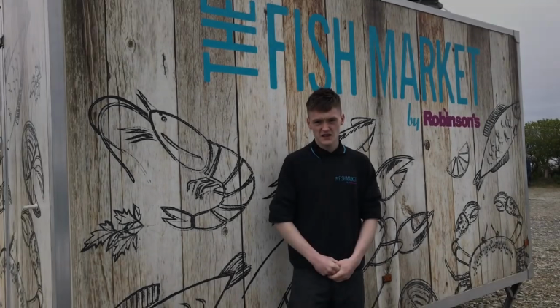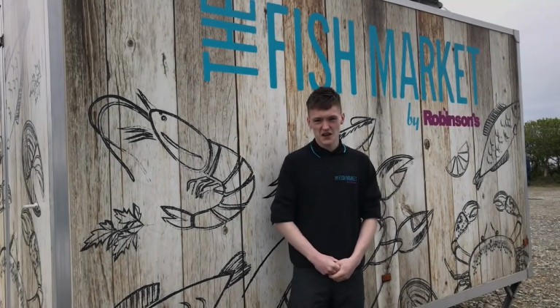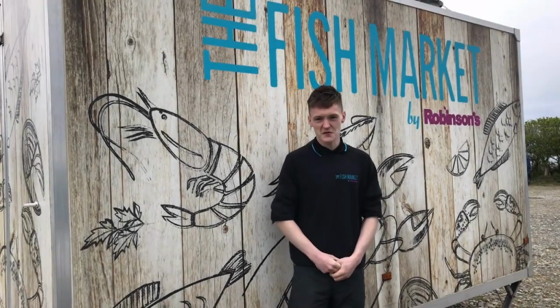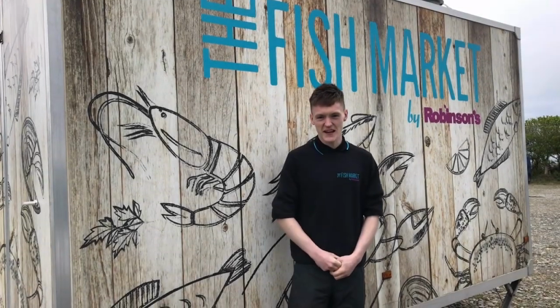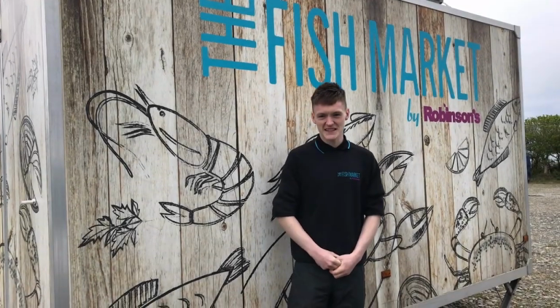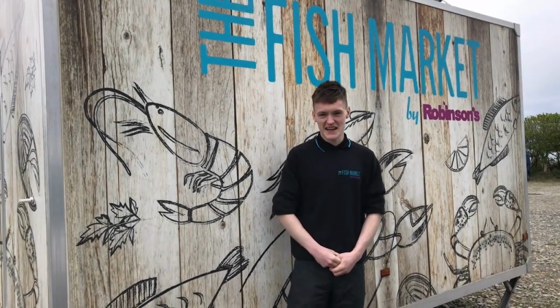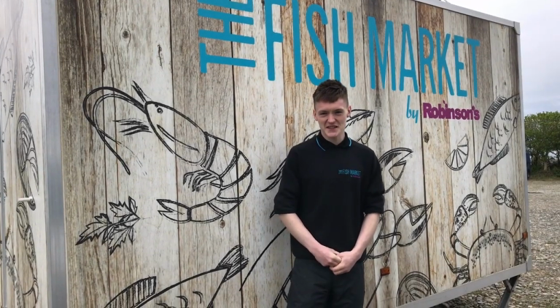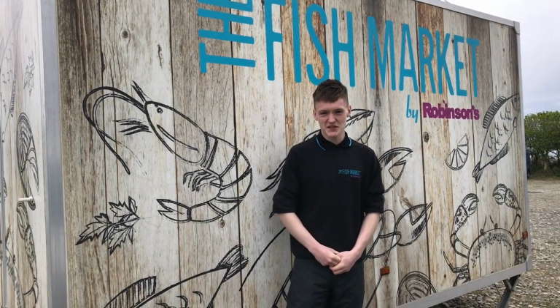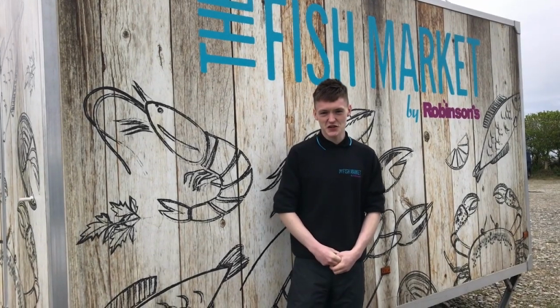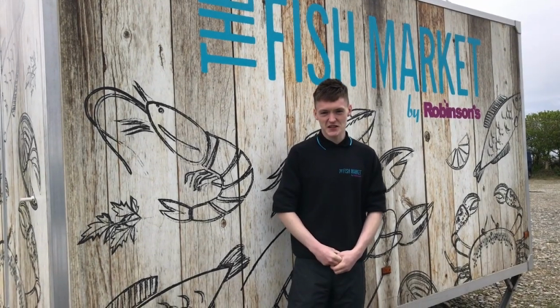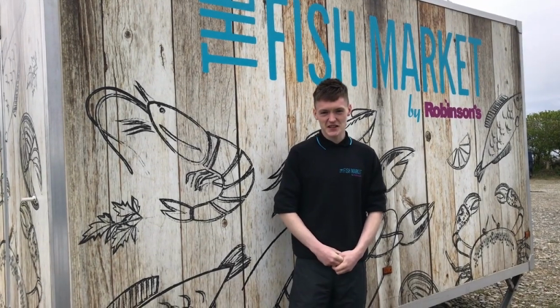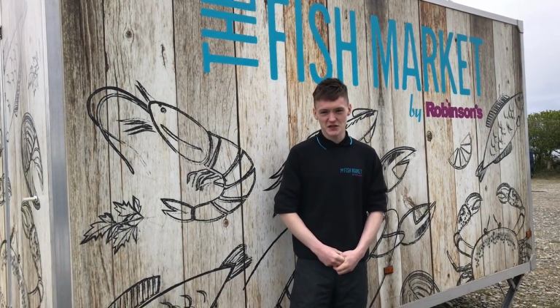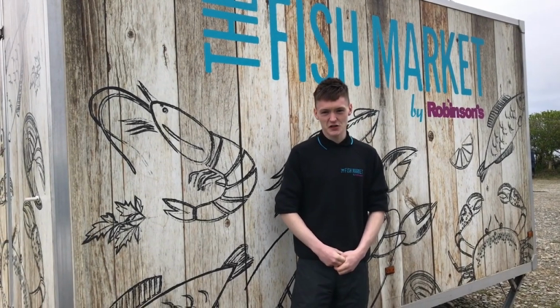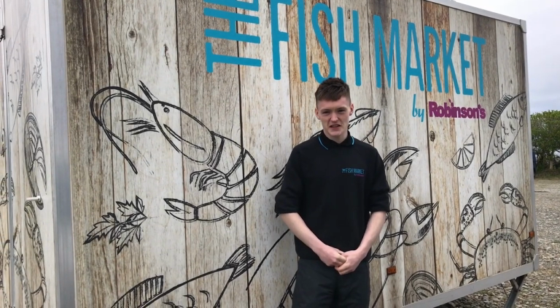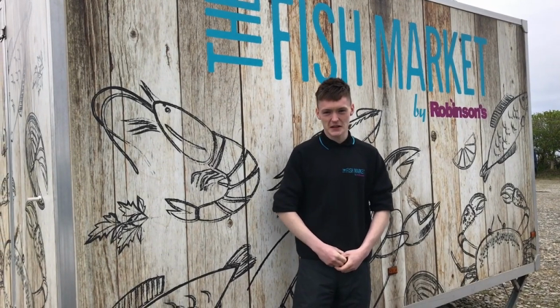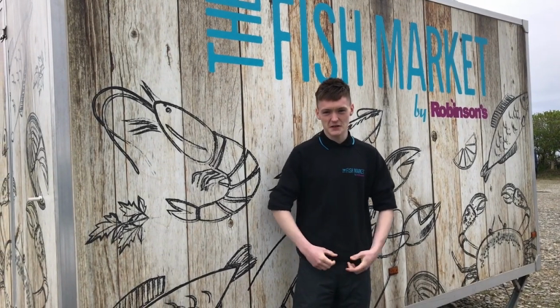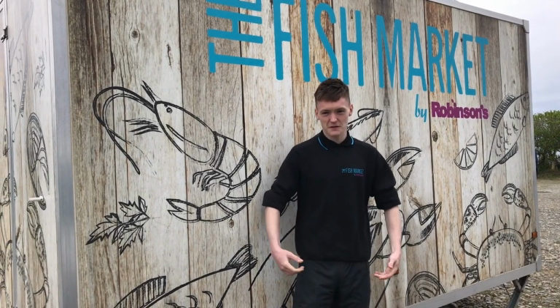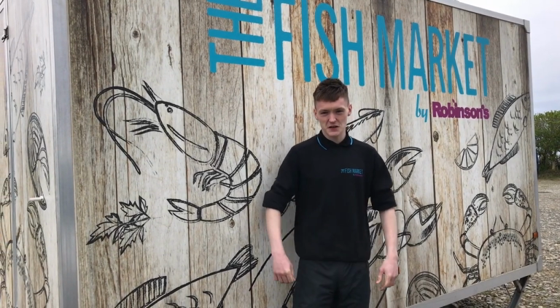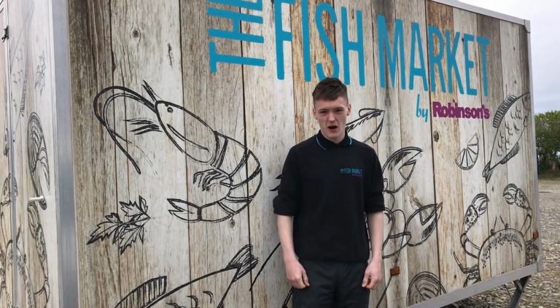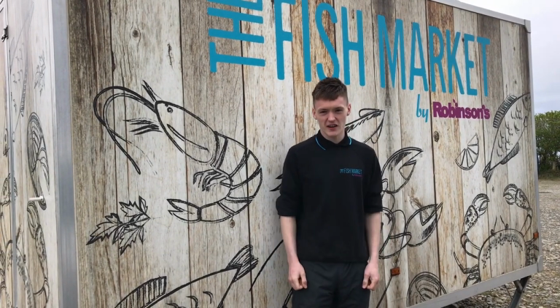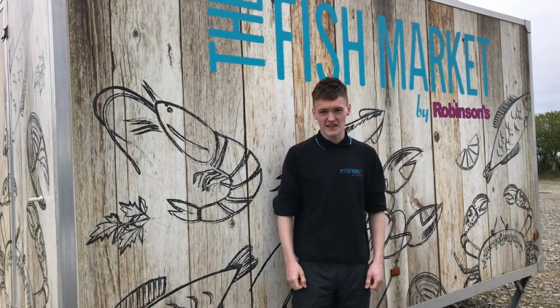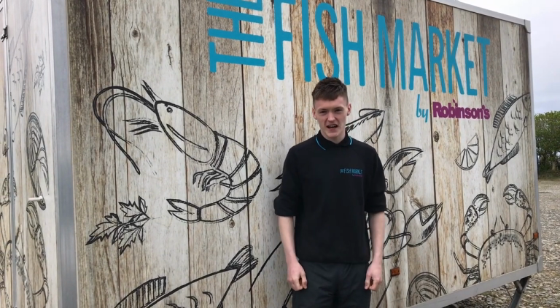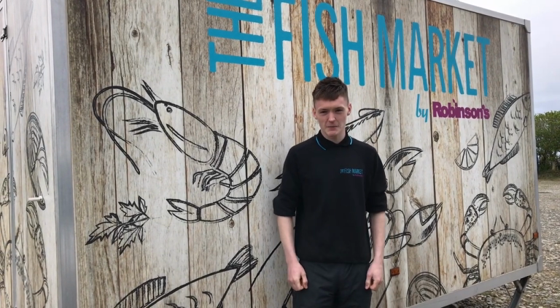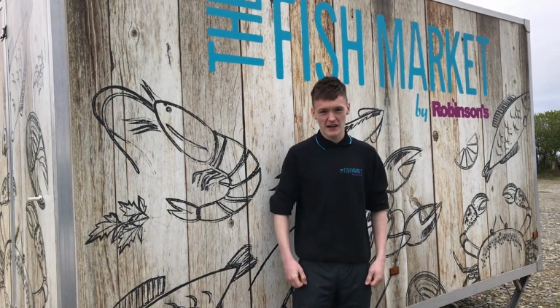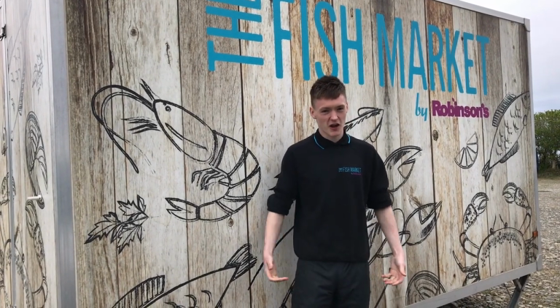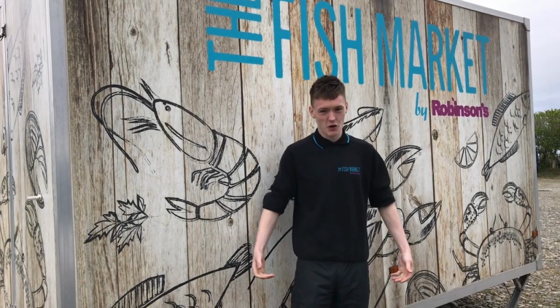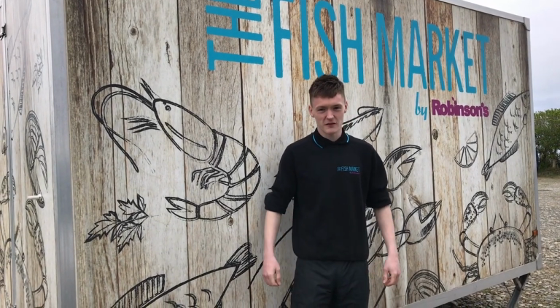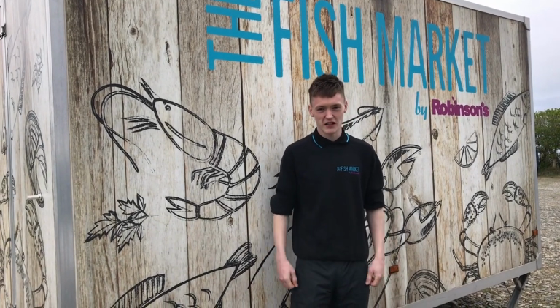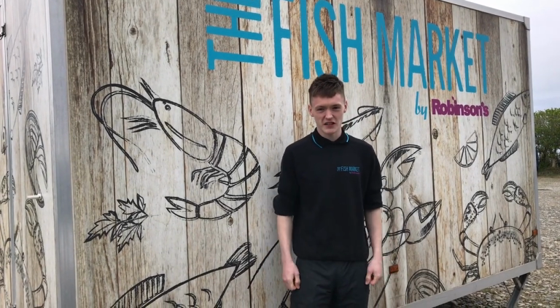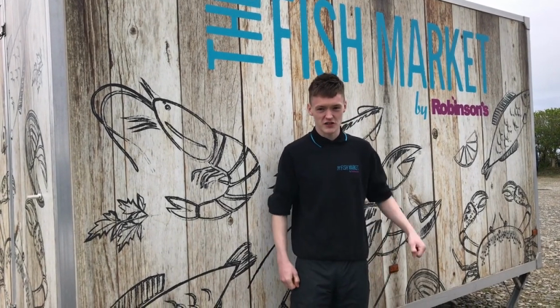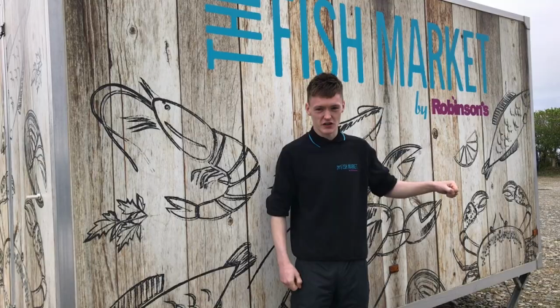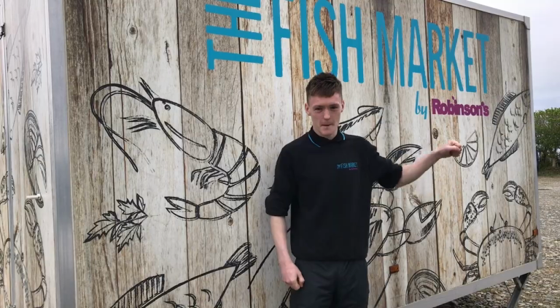So that's the end of the Jordan Kirk story here at the Fish Market on the Isle of Man. I hope you really enjoyed it.